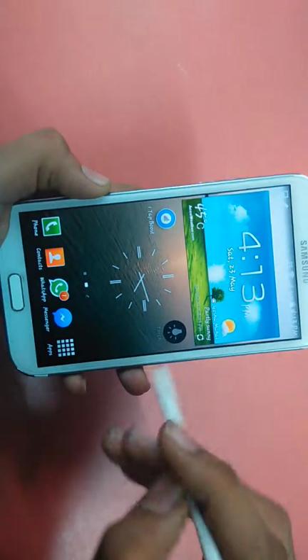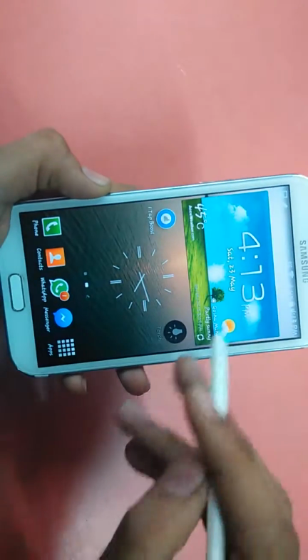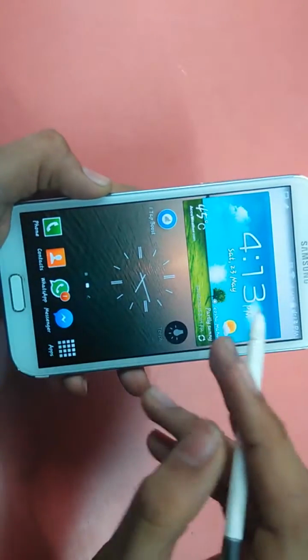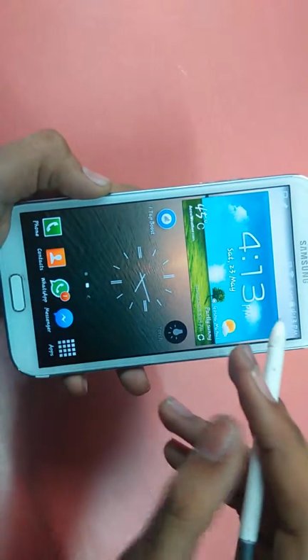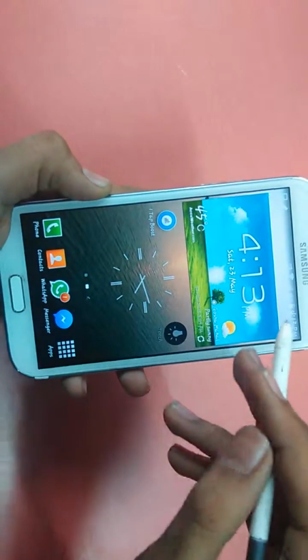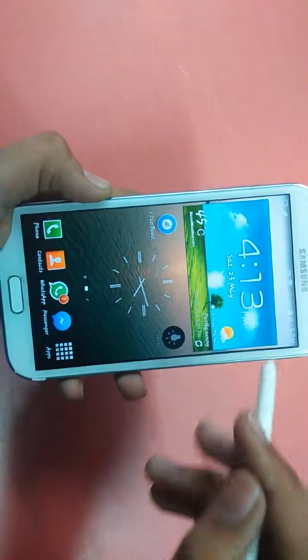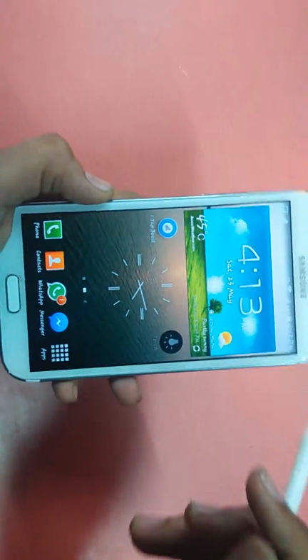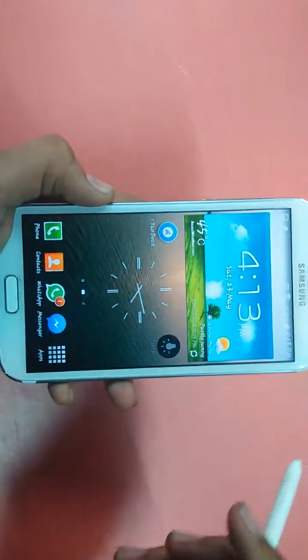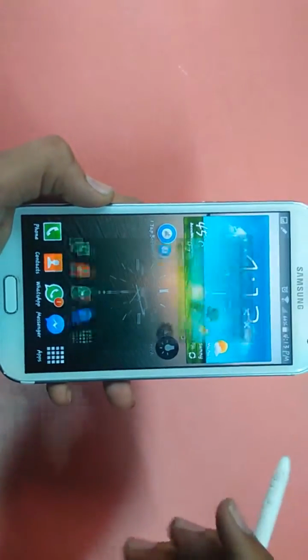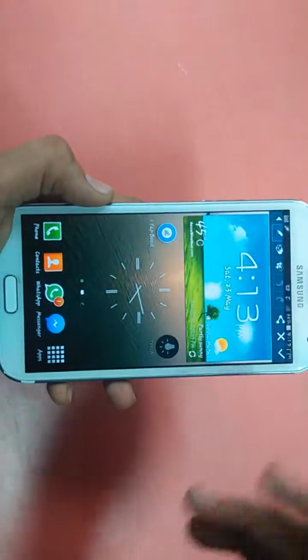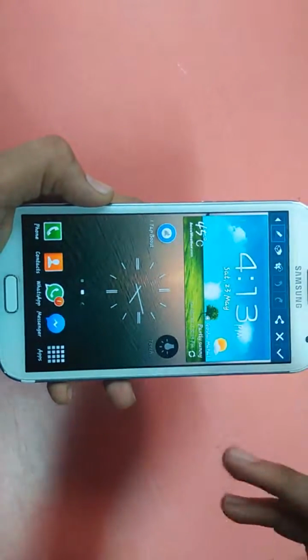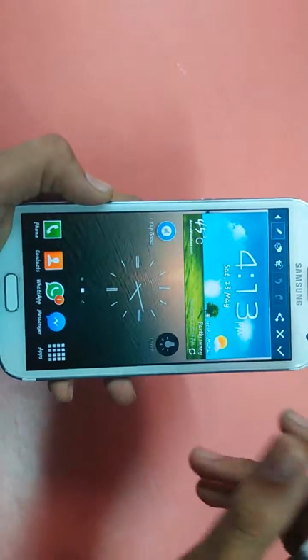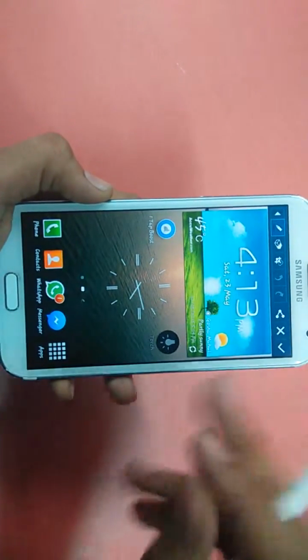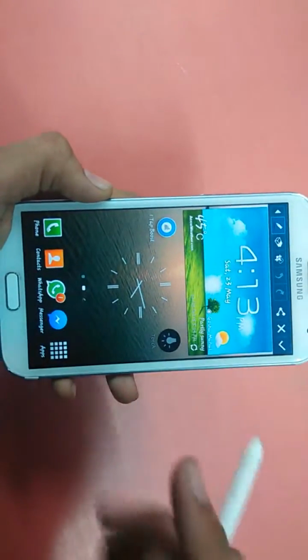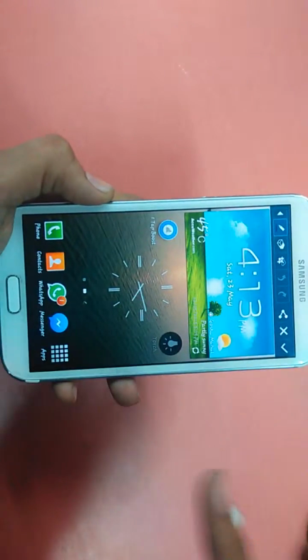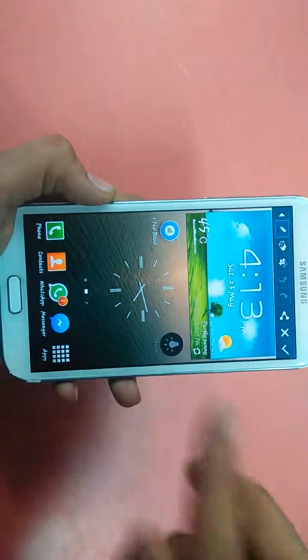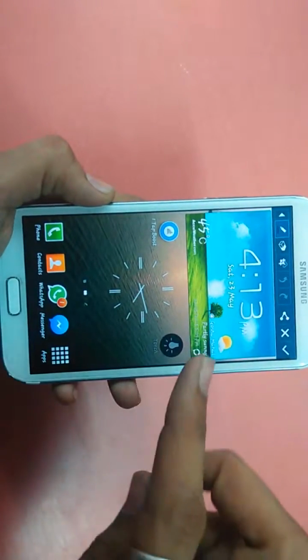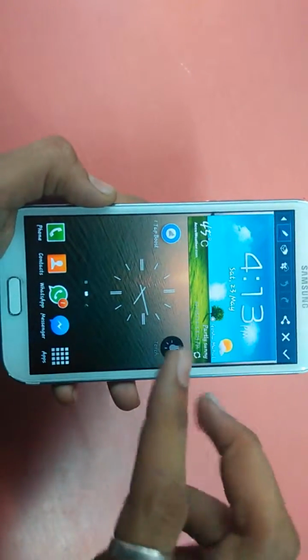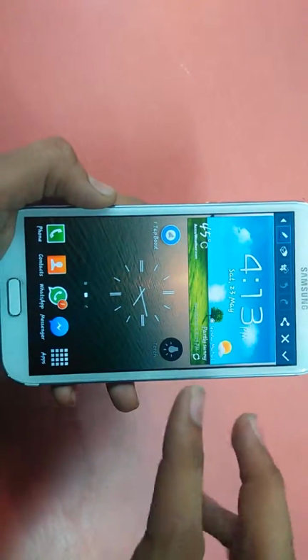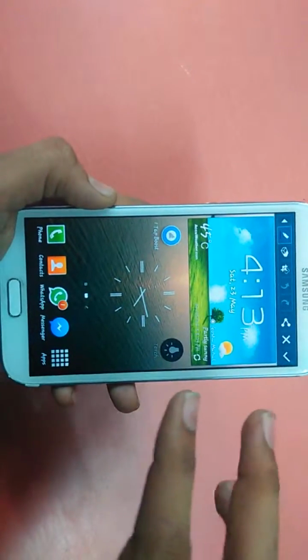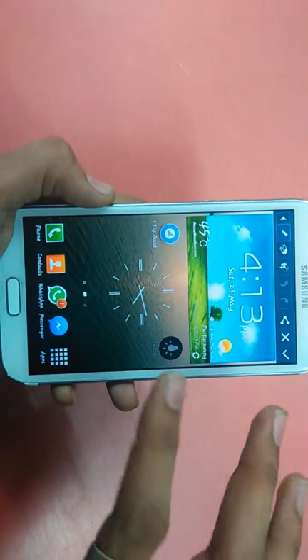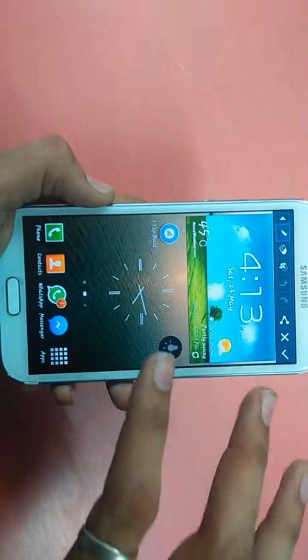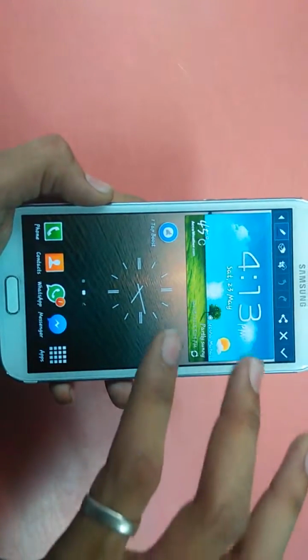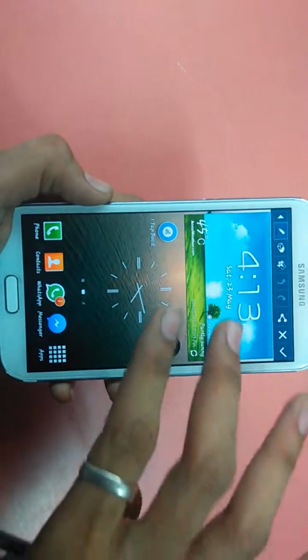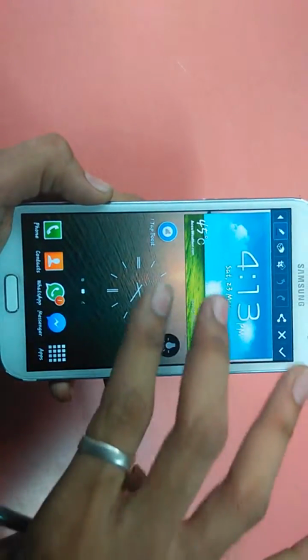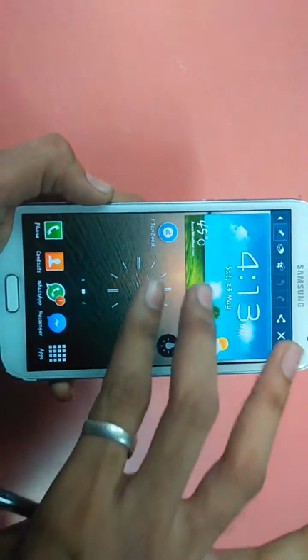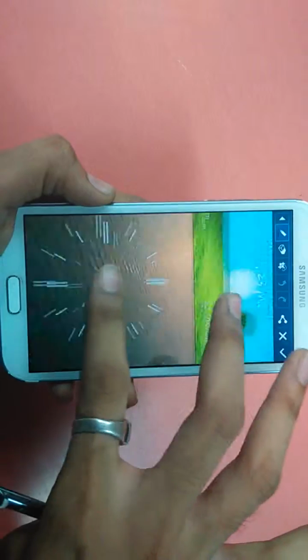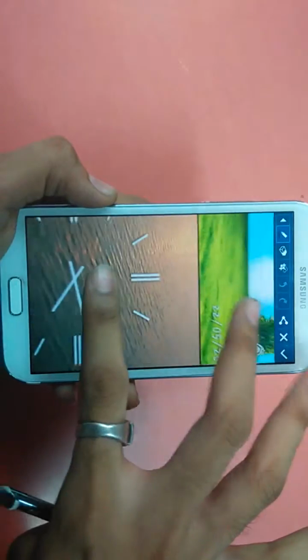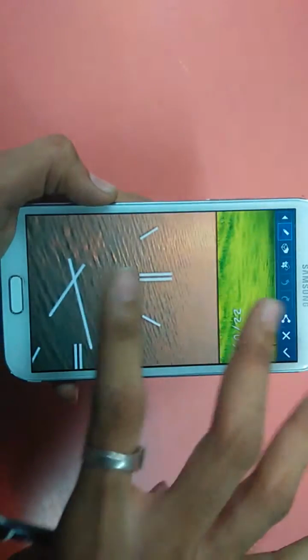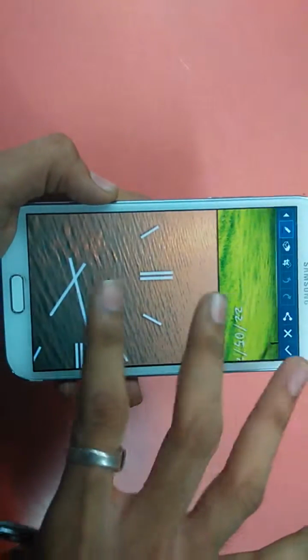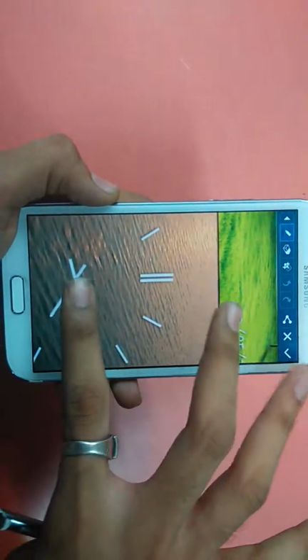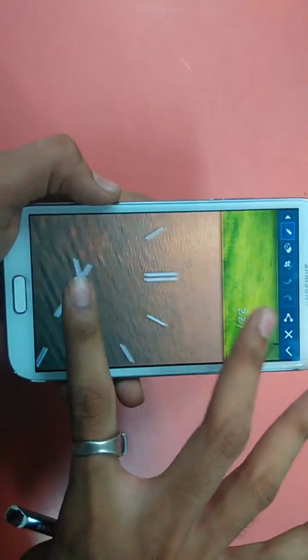There you go. You can see the screenshot has been successfully taken. This is the screenshot.